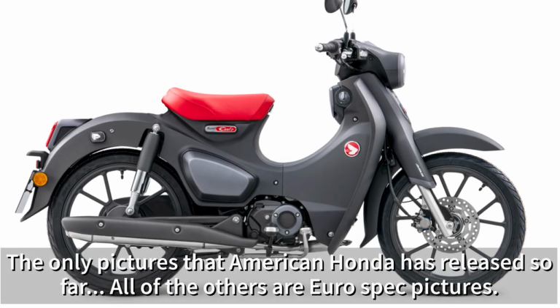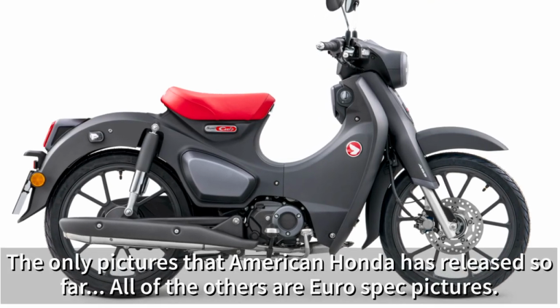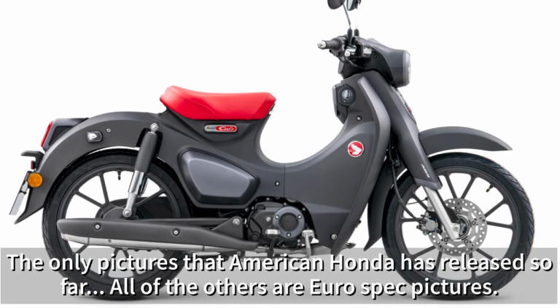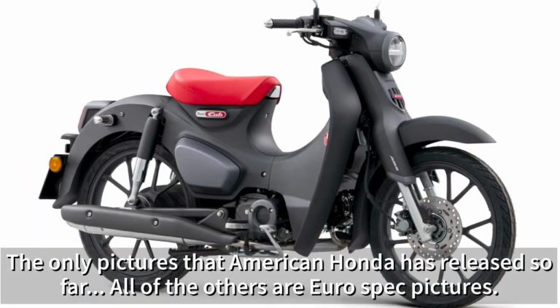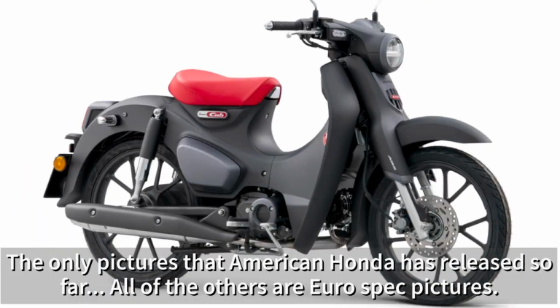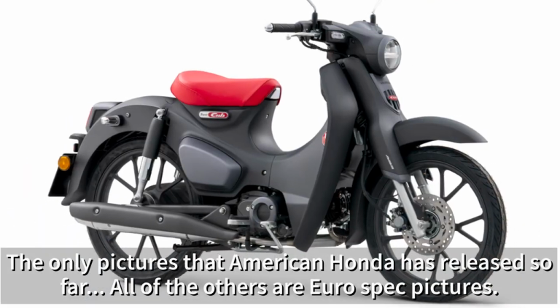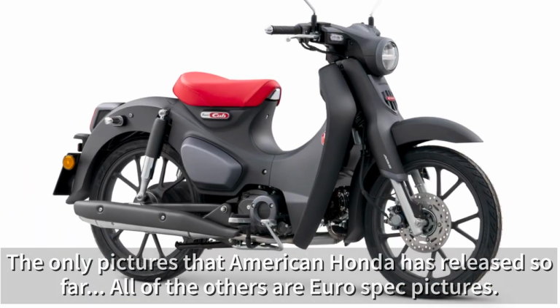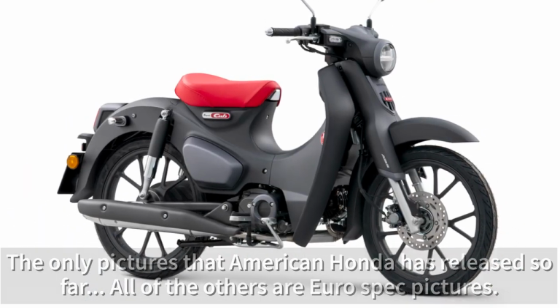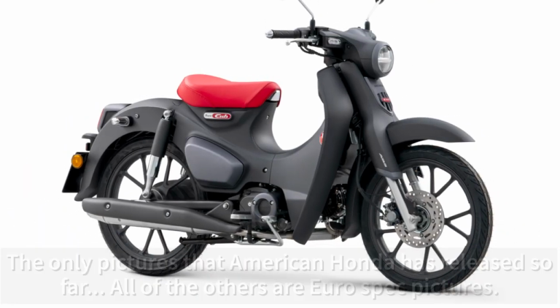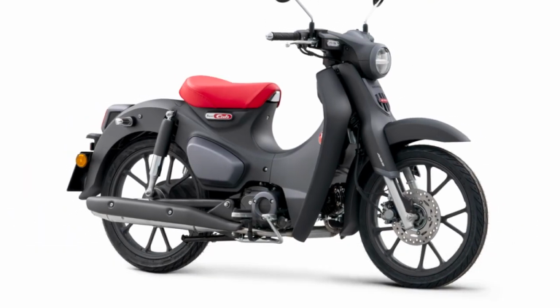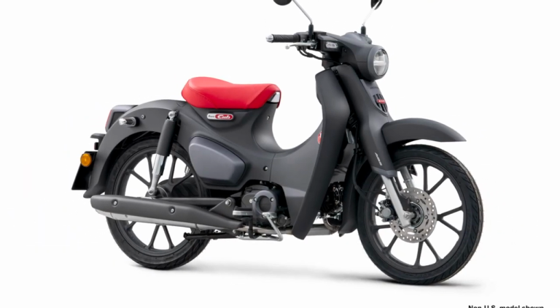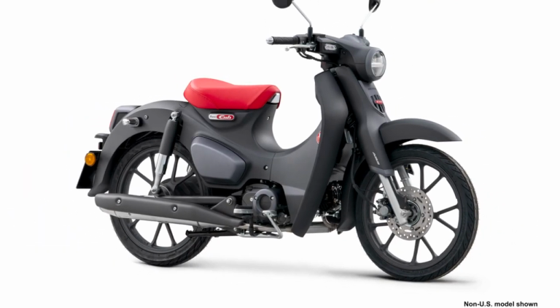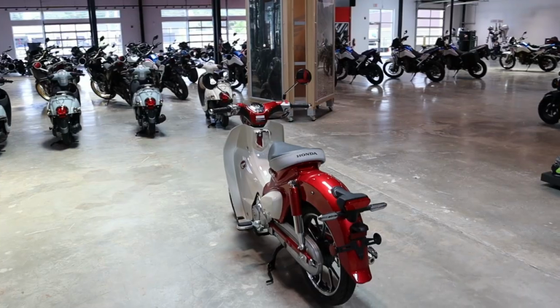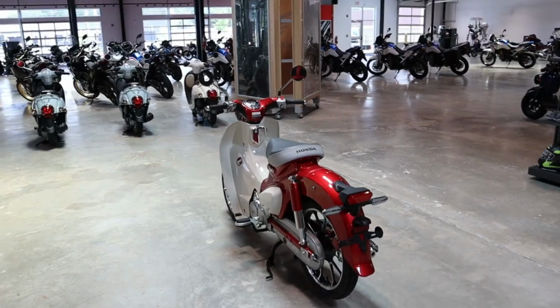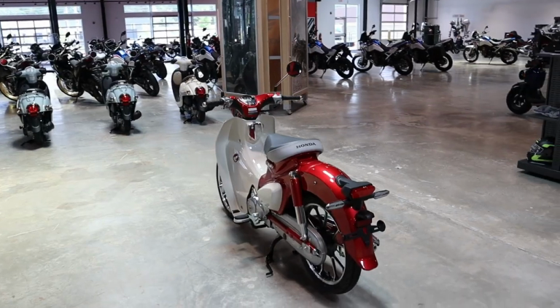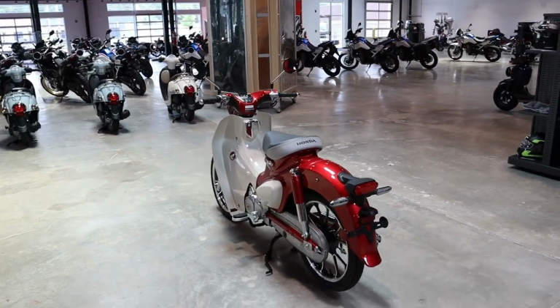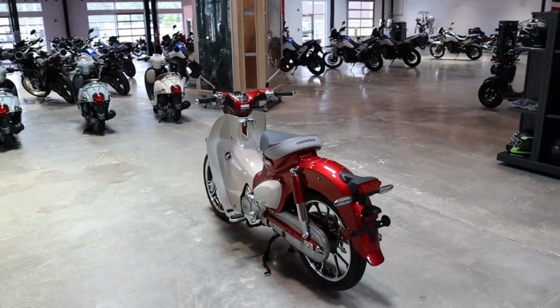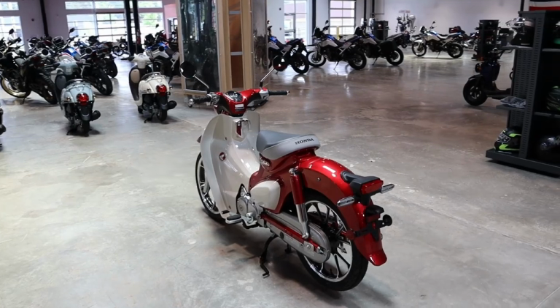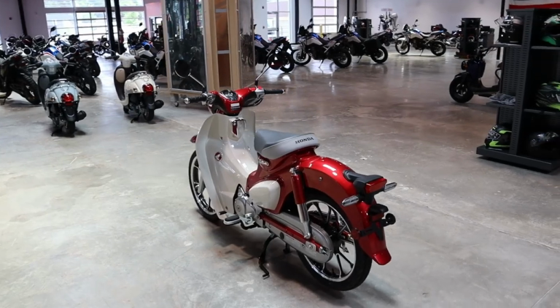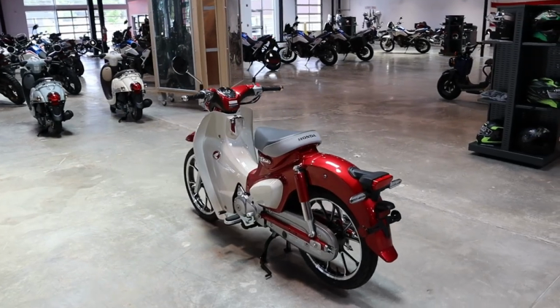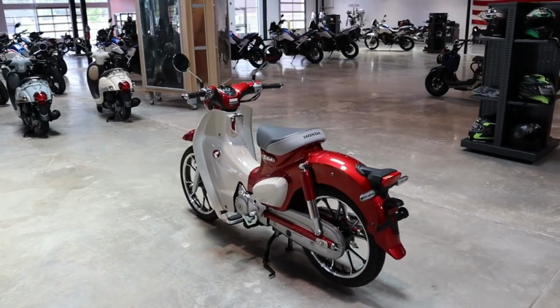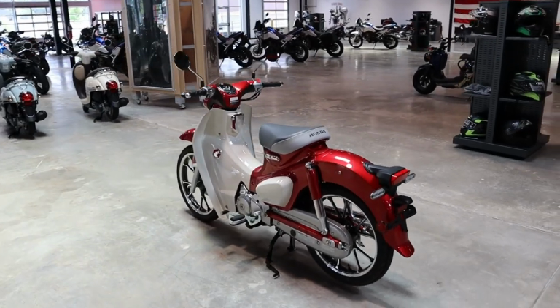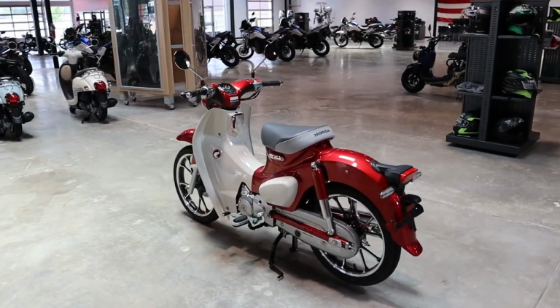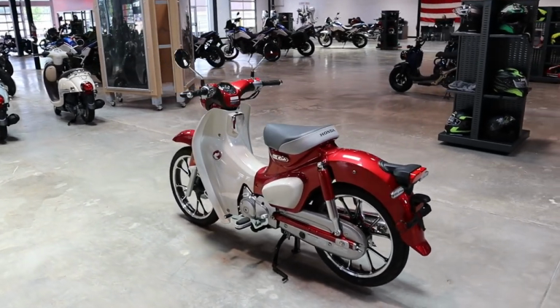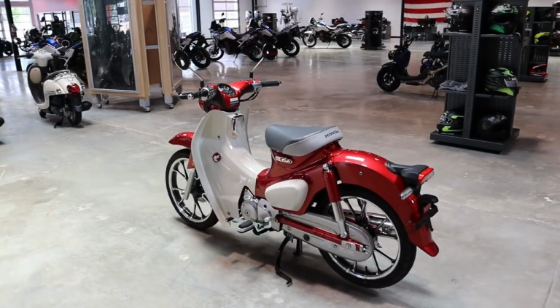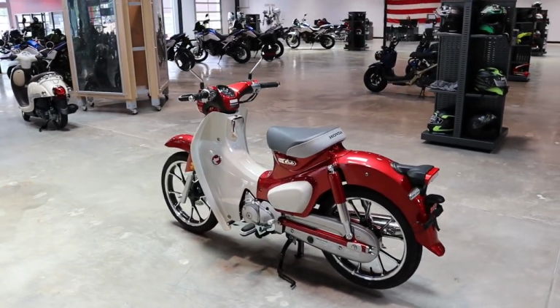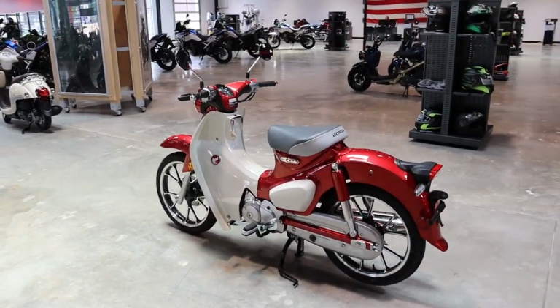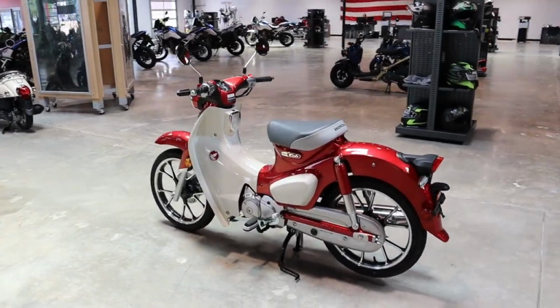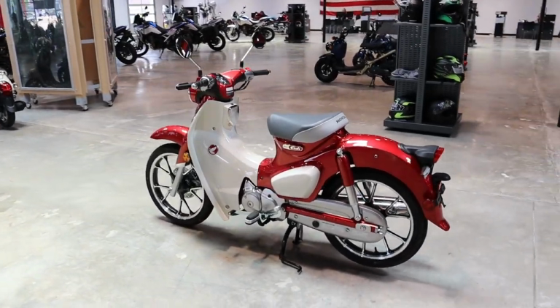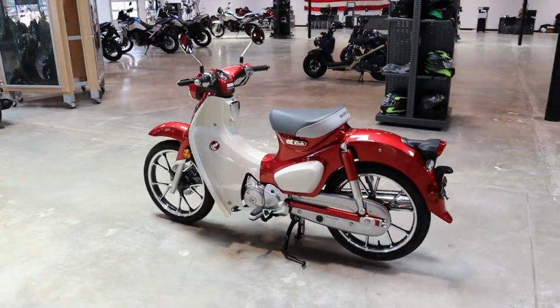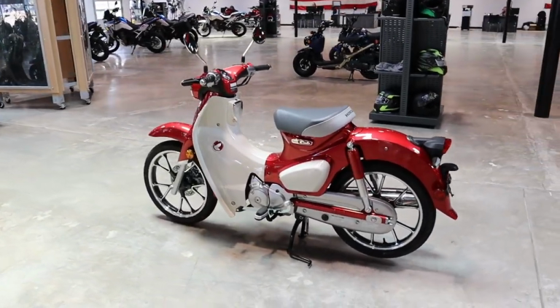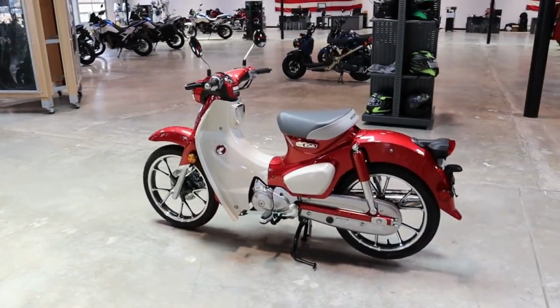And when can we expect to see them in dealers? Honda's release date for the 2022 Super Cub is slated for January 2022.